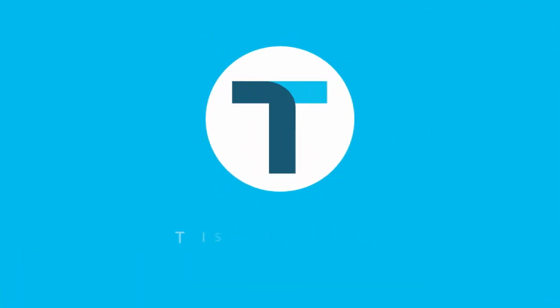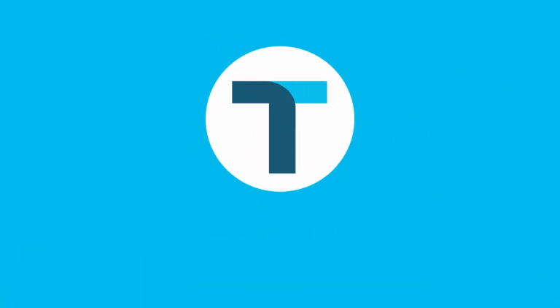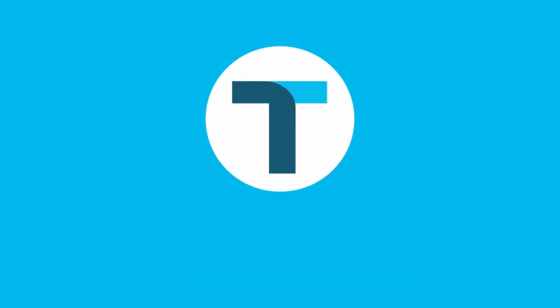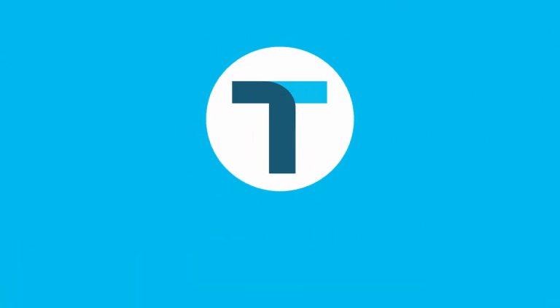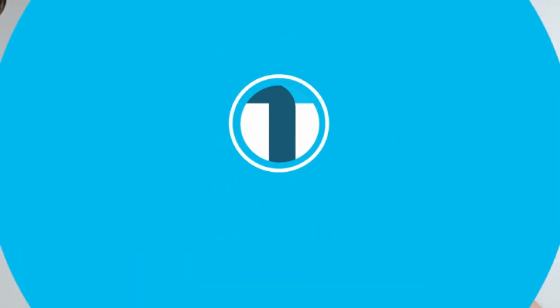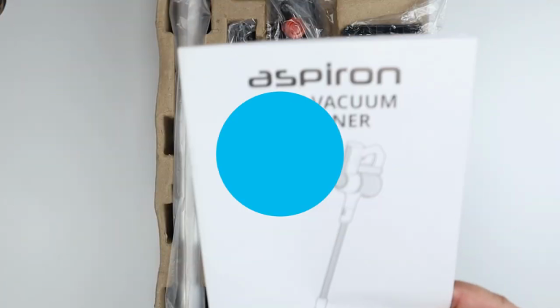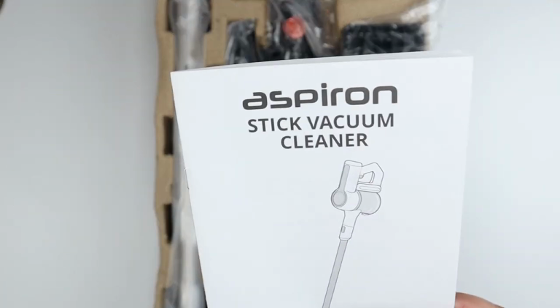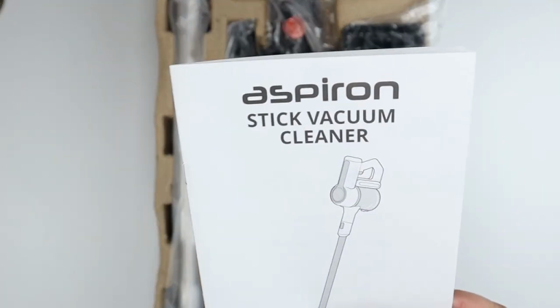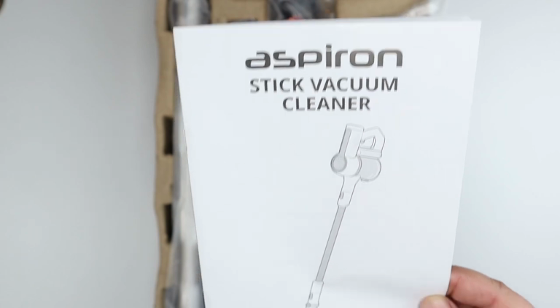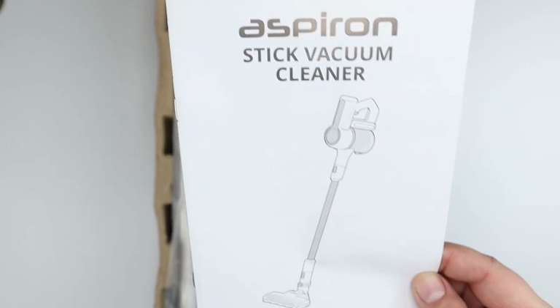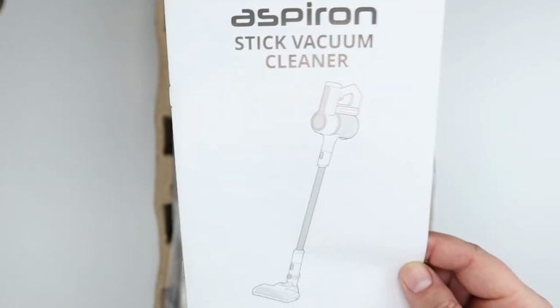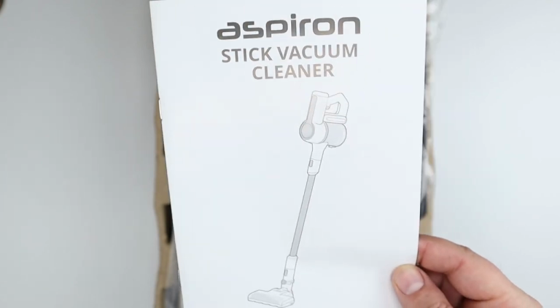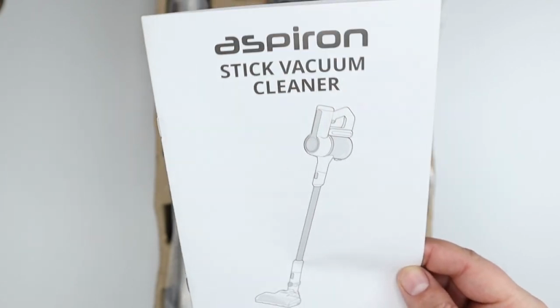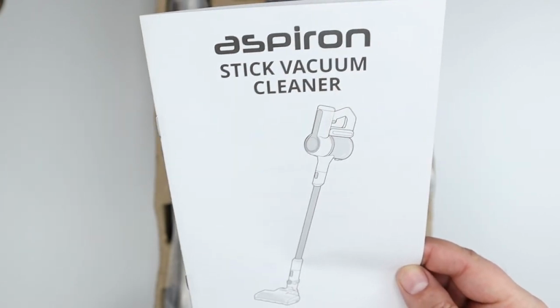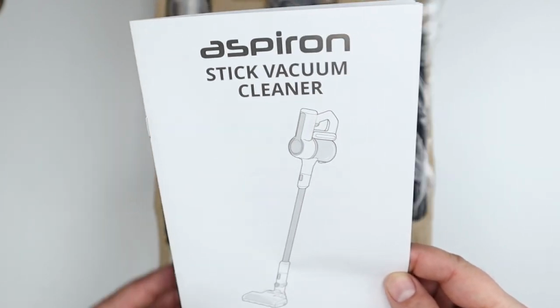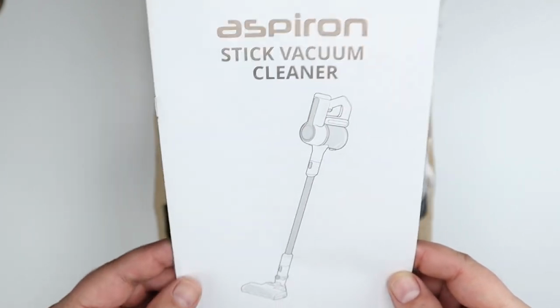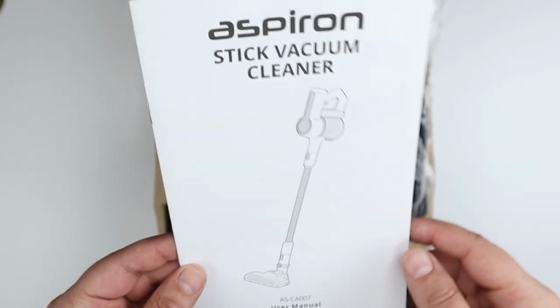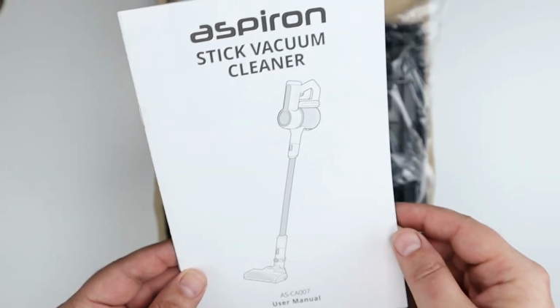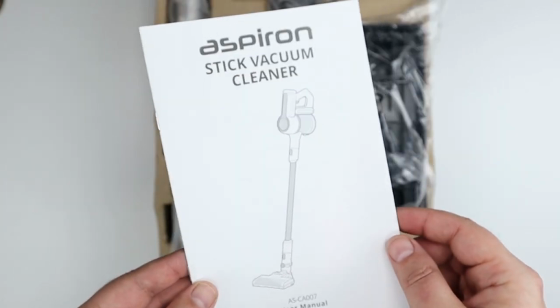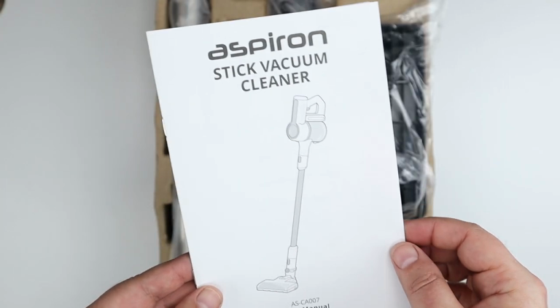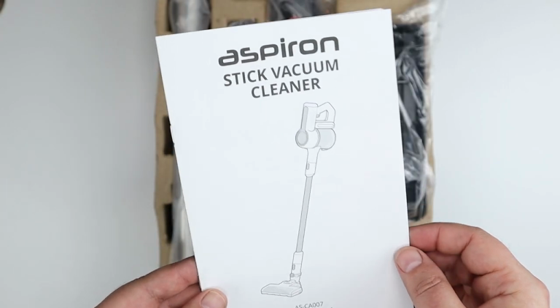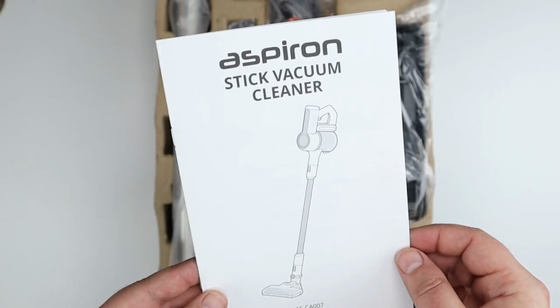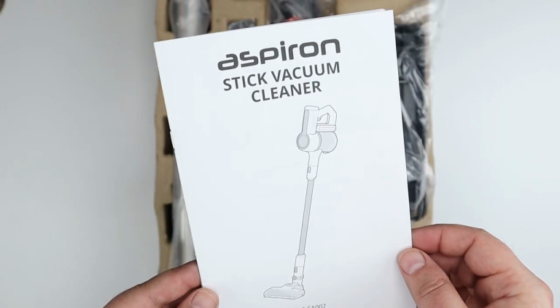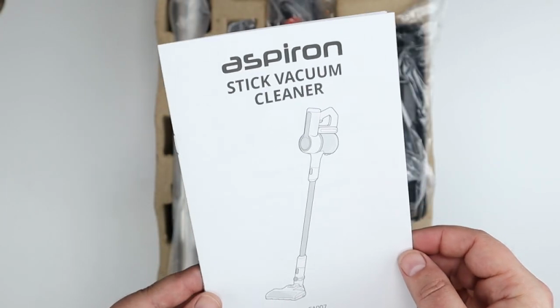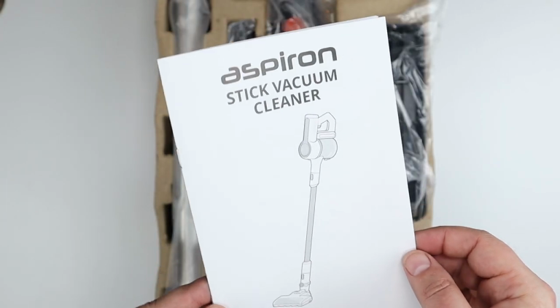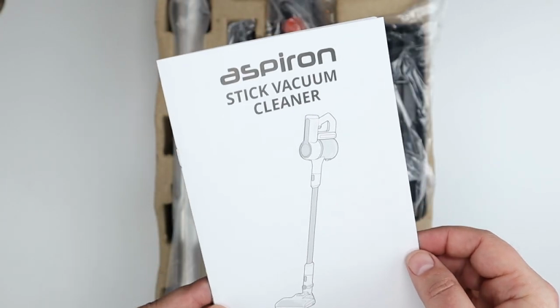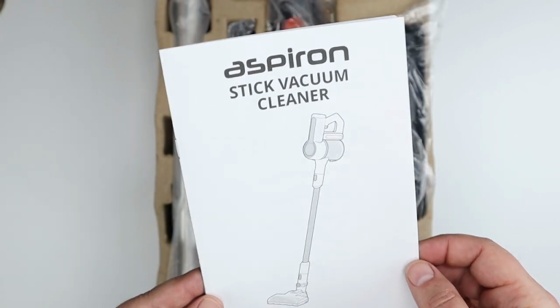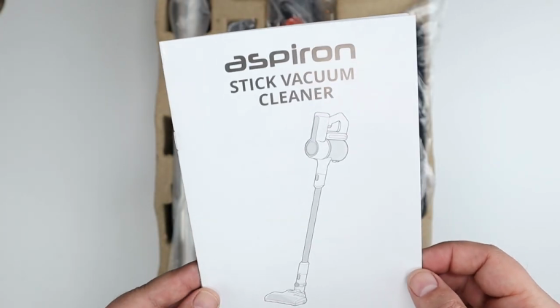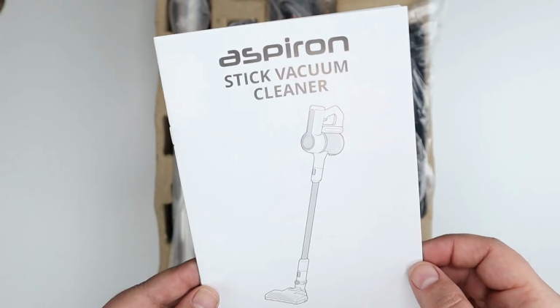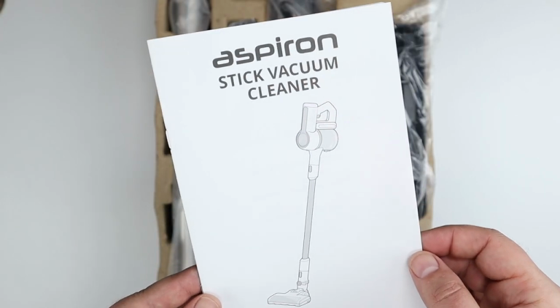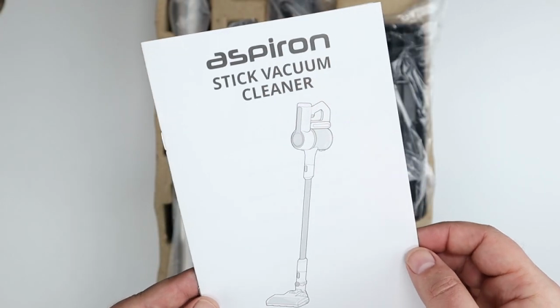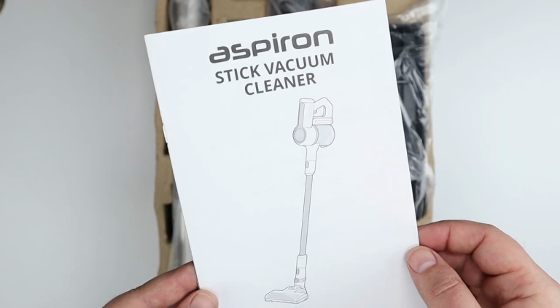Hey everybody, this is Andrew from T is for Tech, and today I'm going to be taking a look at and unboxing this vacuum cleaner.